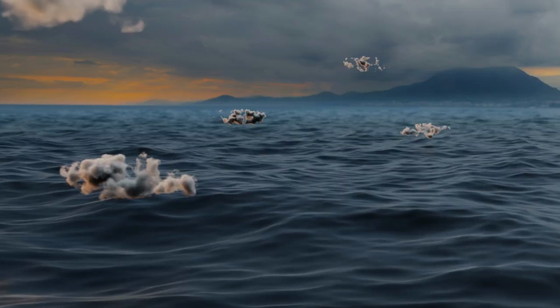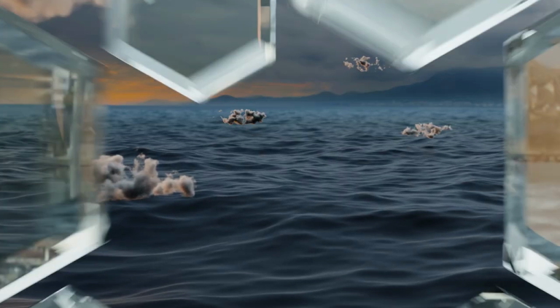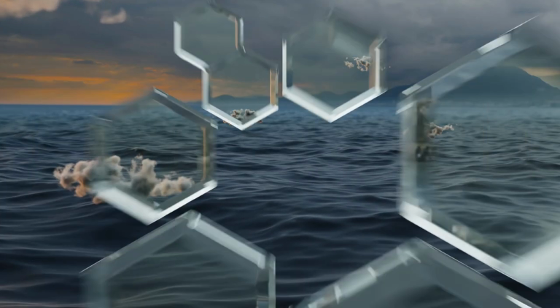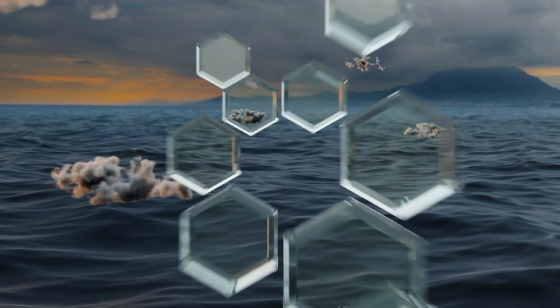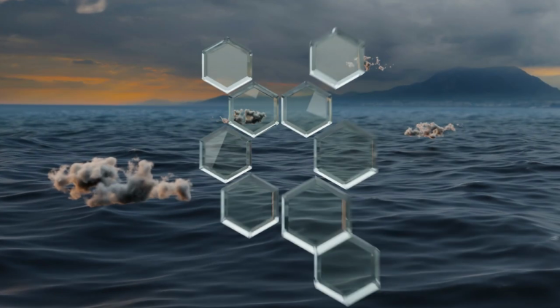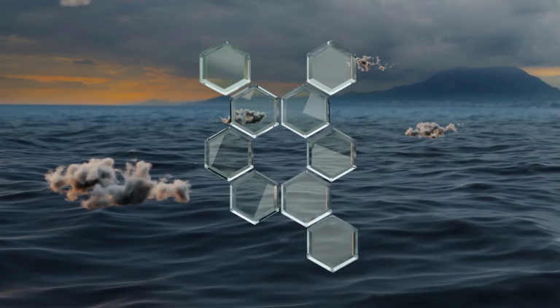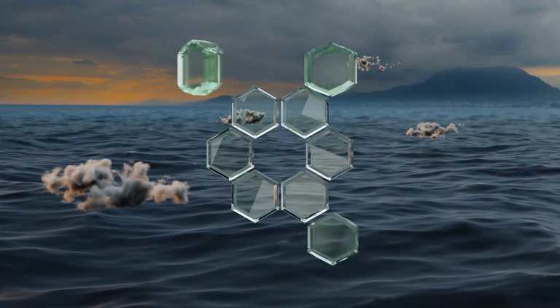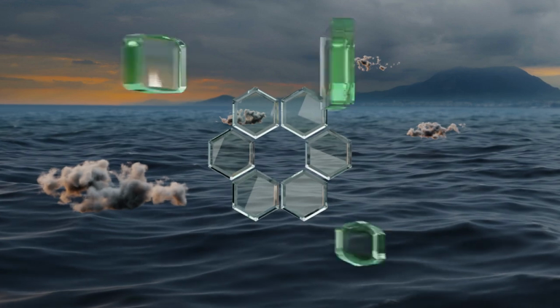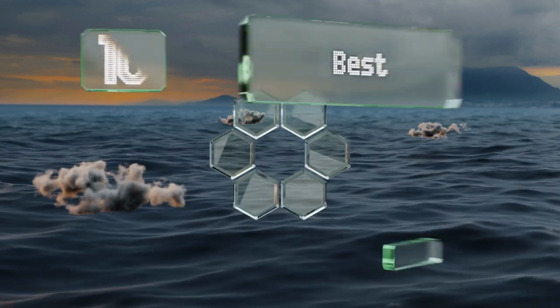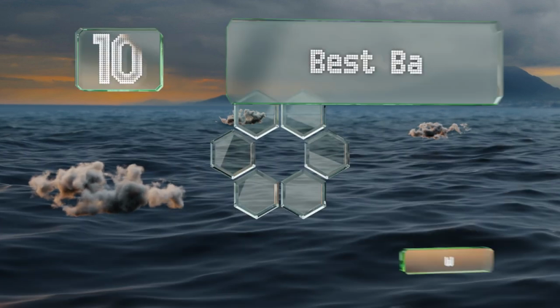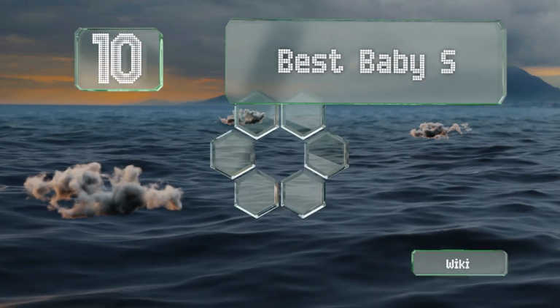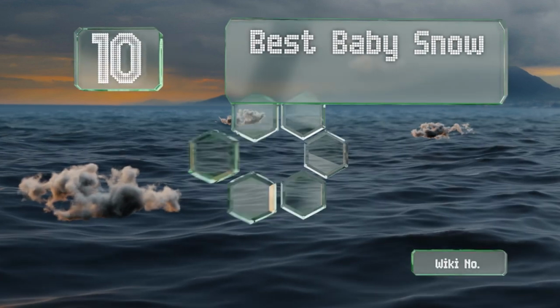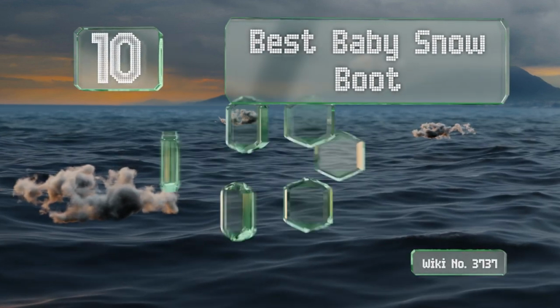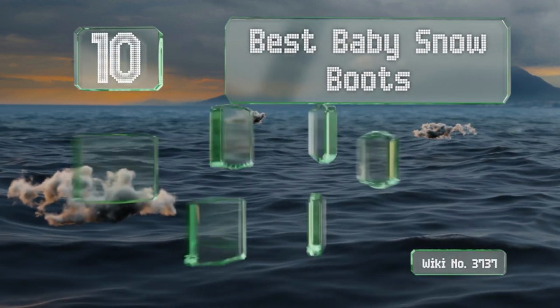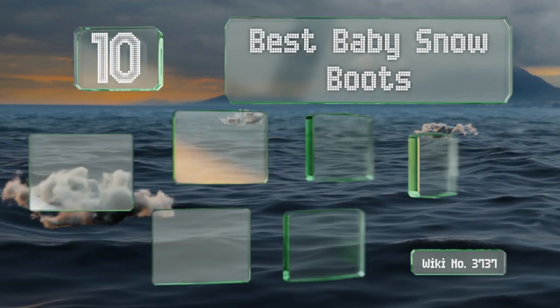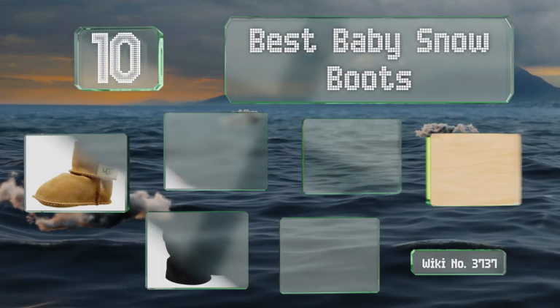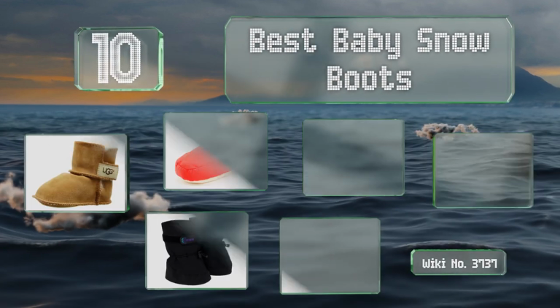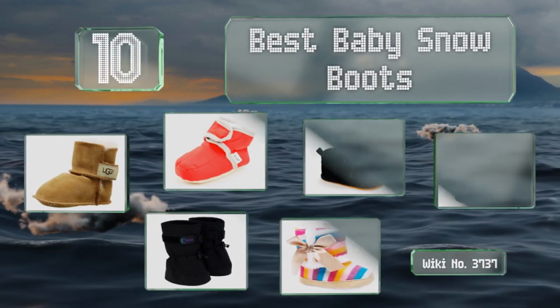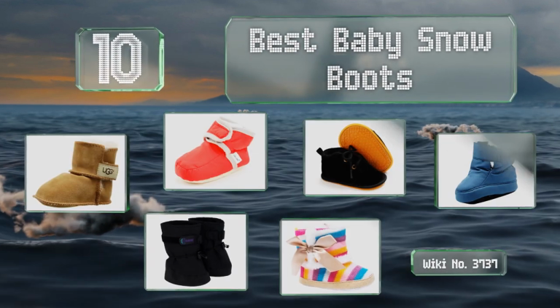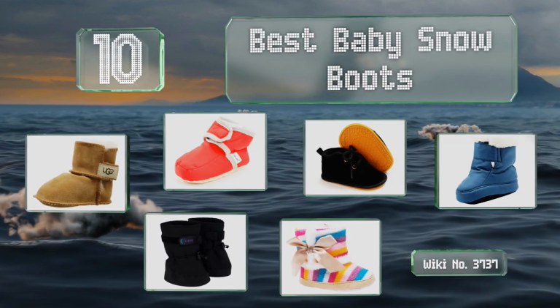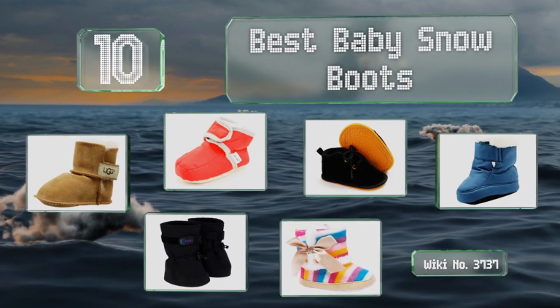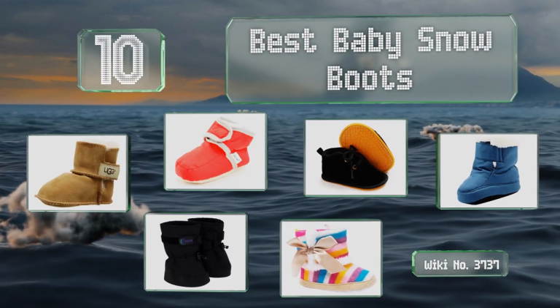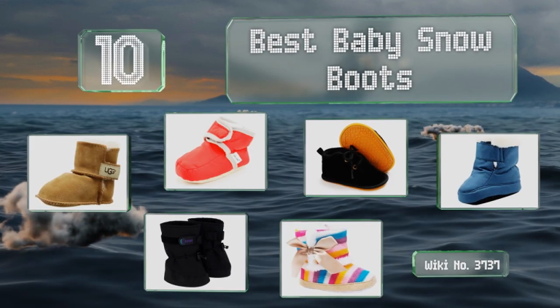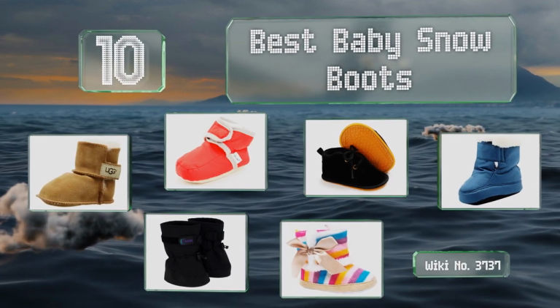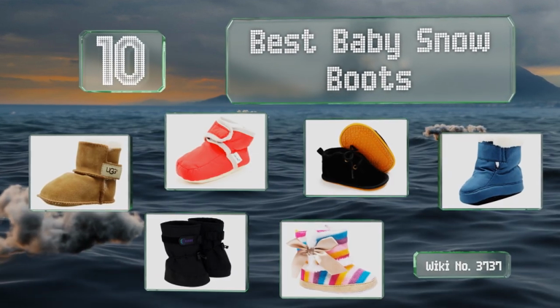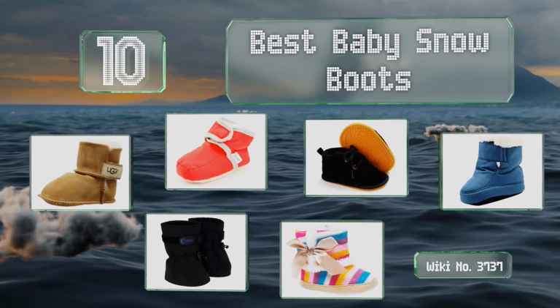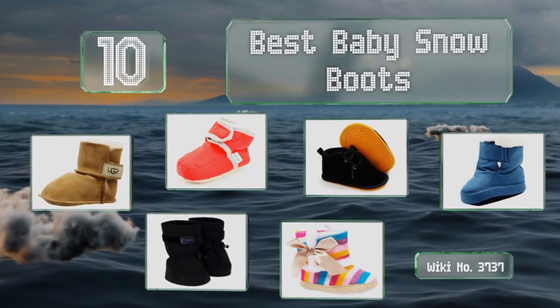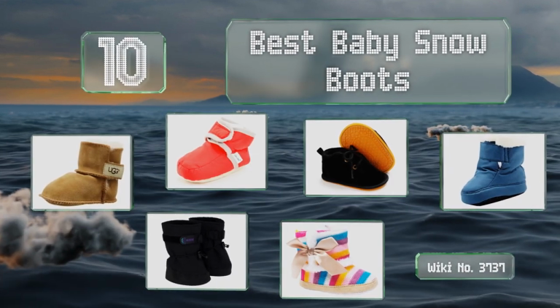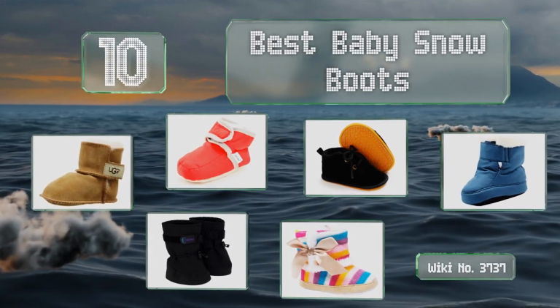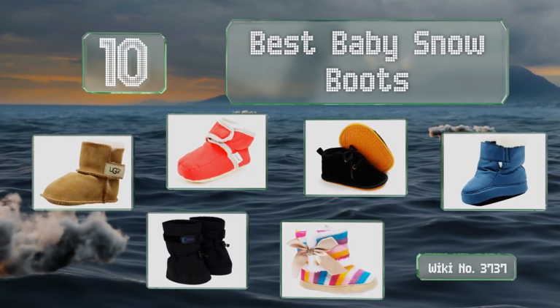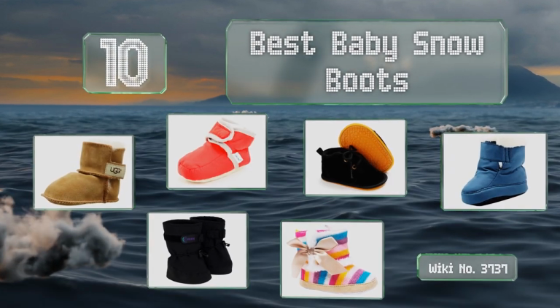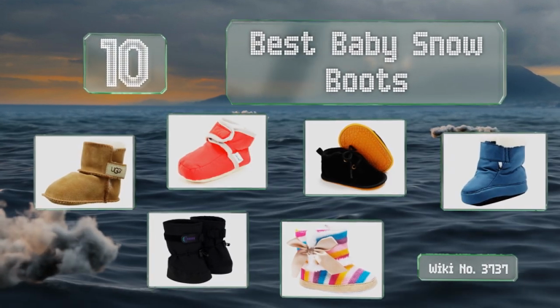EasyVid presents the 10 best baby snow boots. Let's get started with the list.